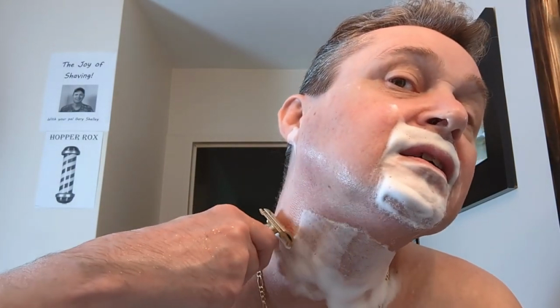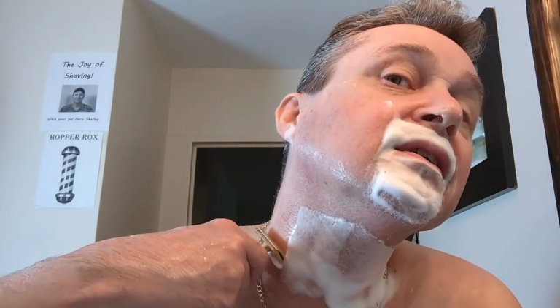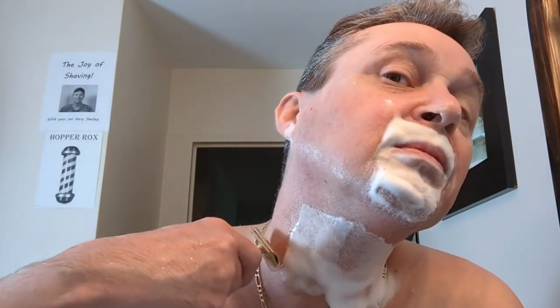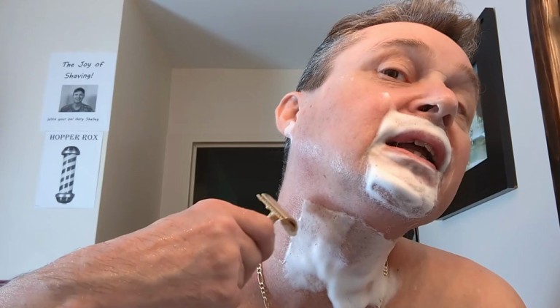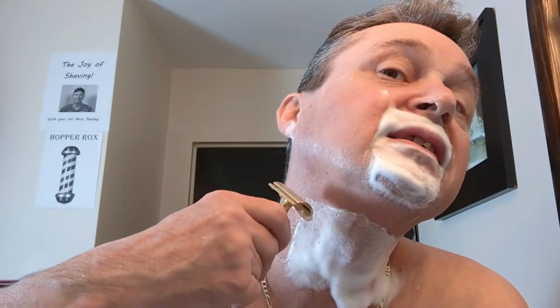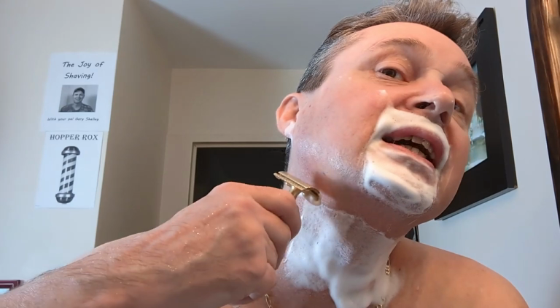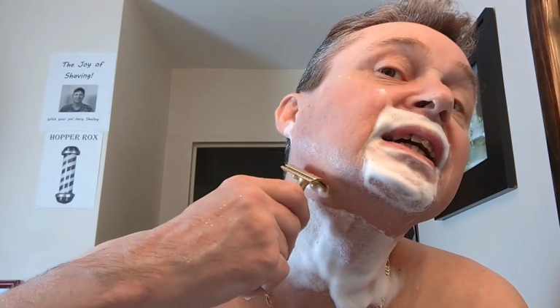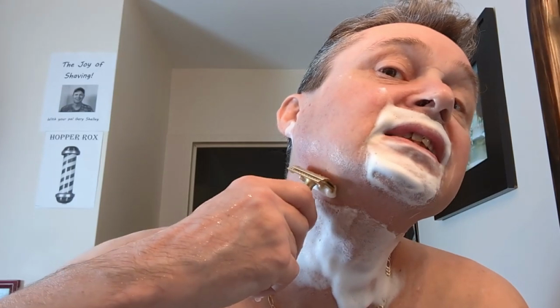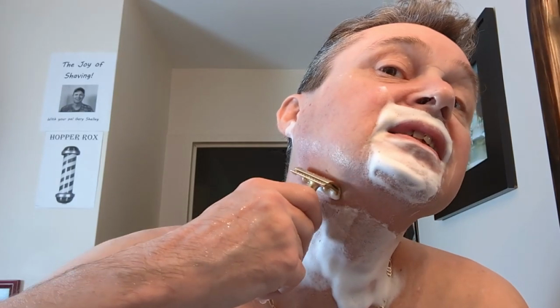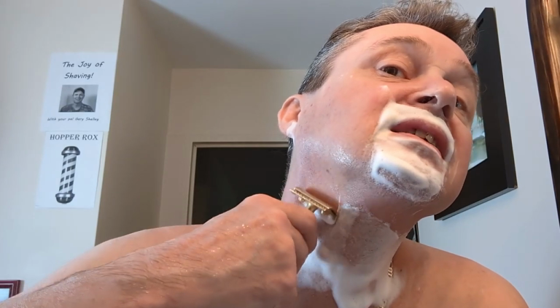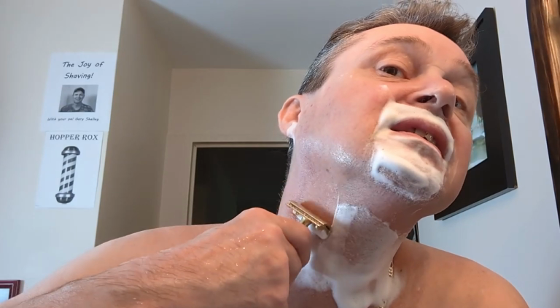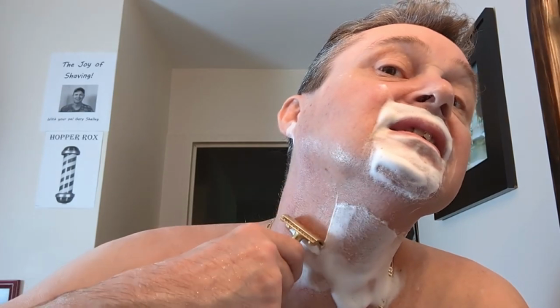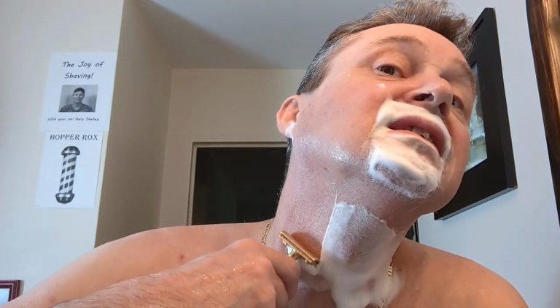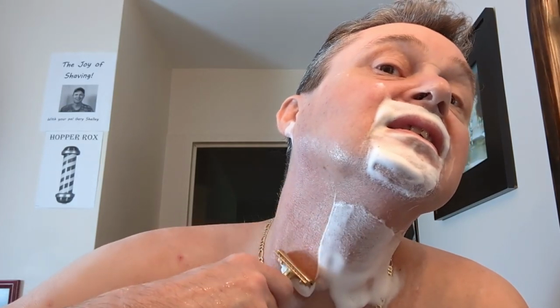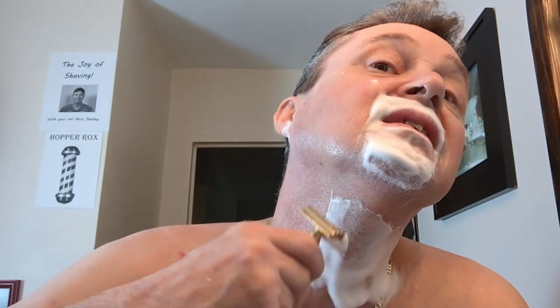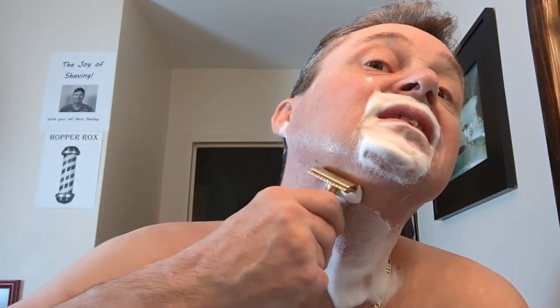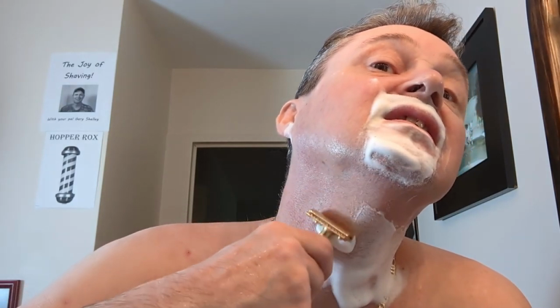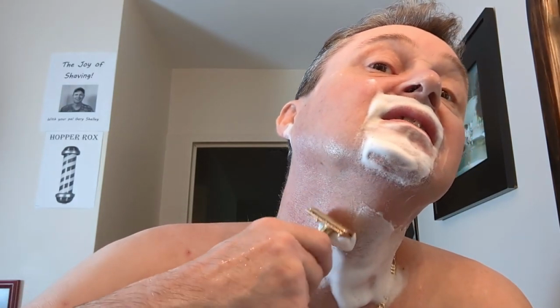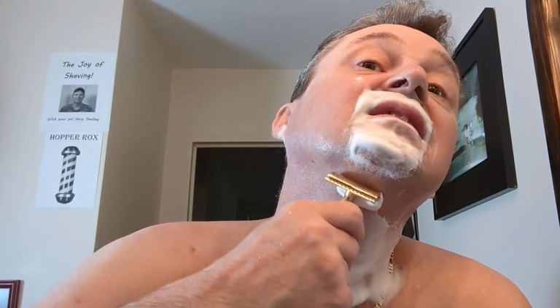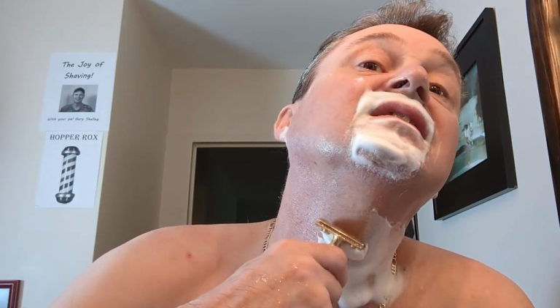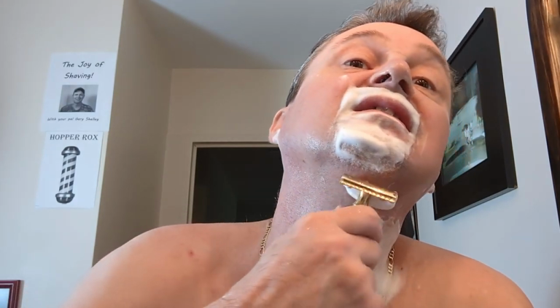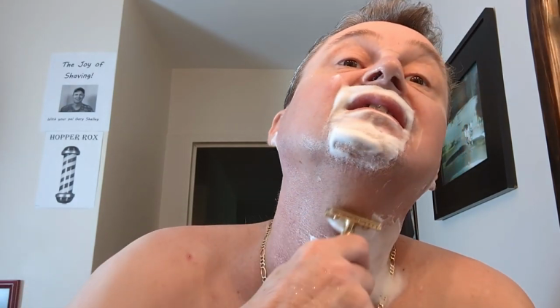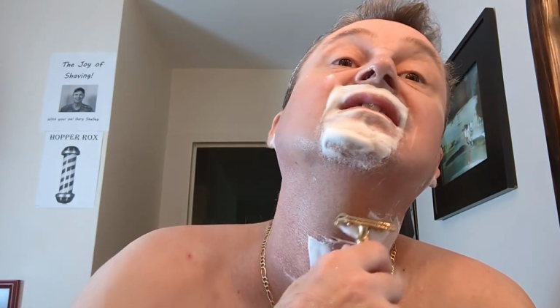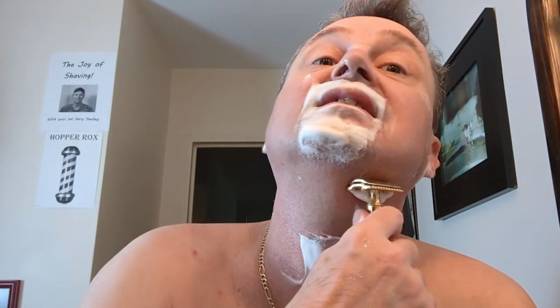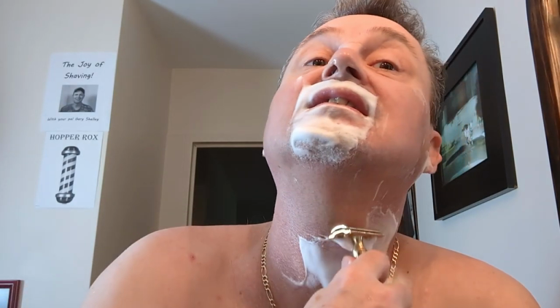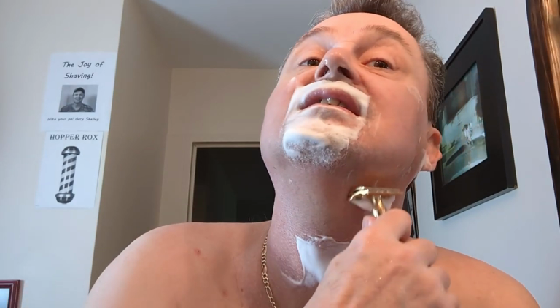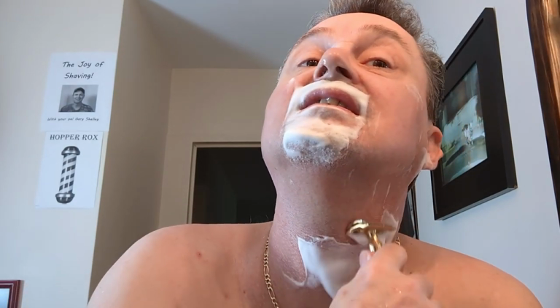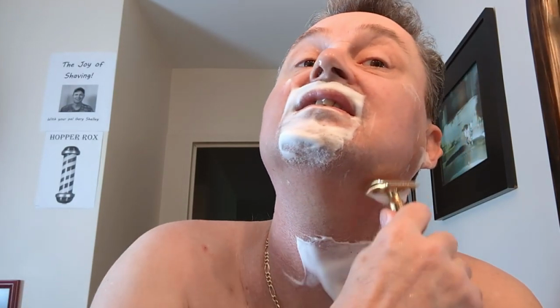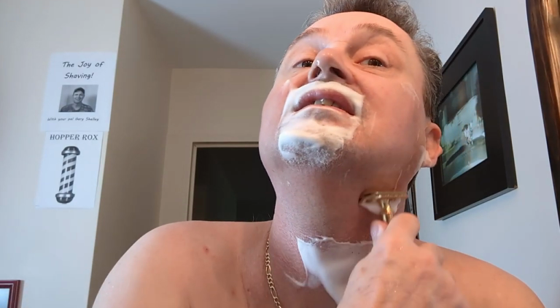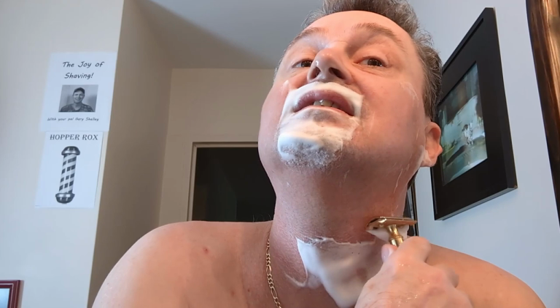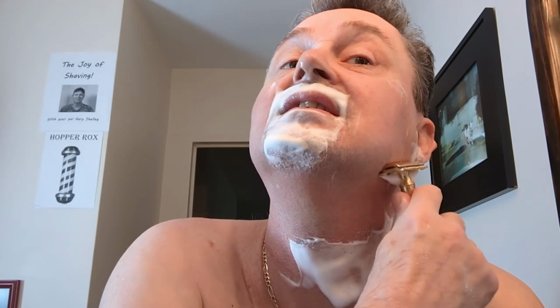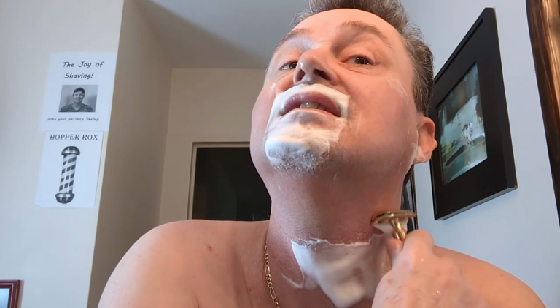The joy of shaving — nobody likes to get cuts.